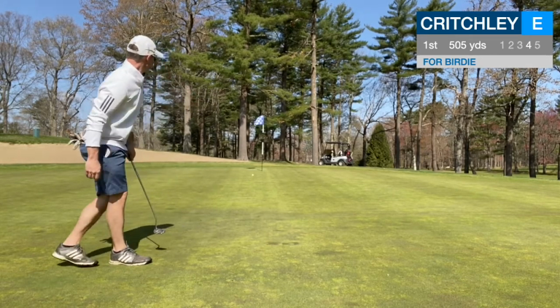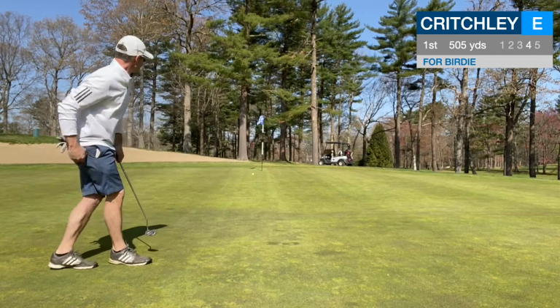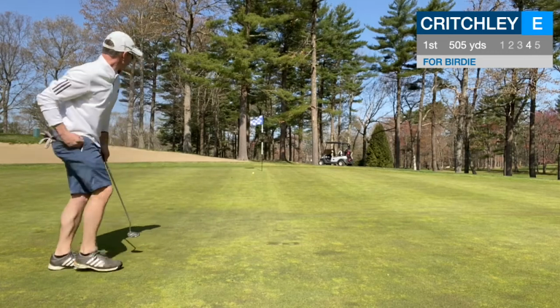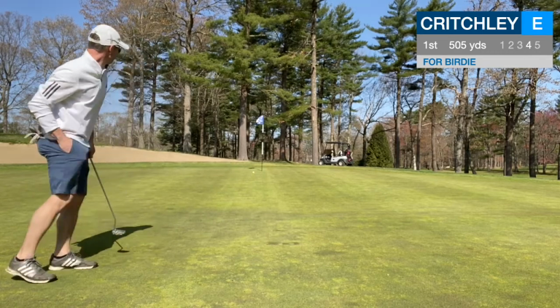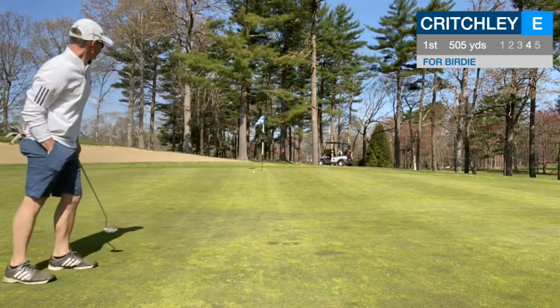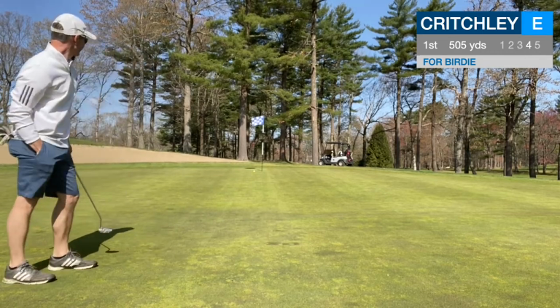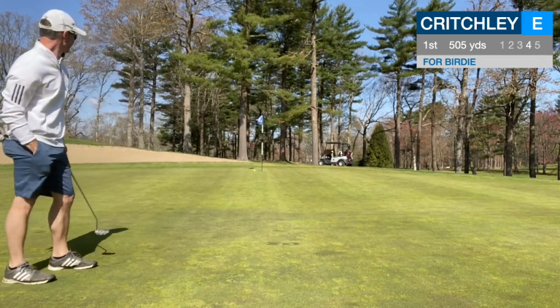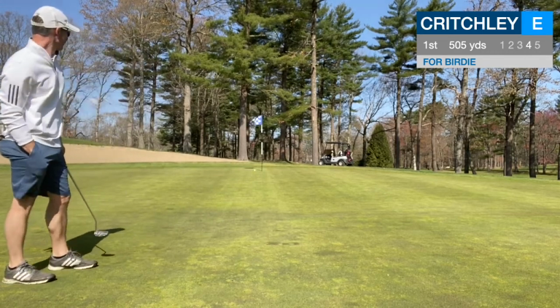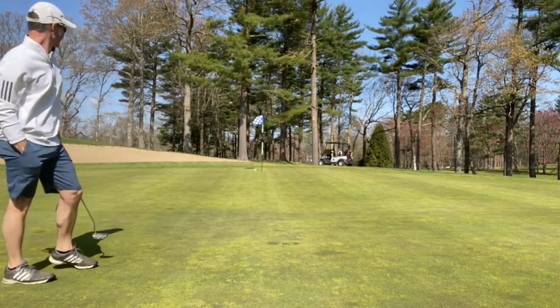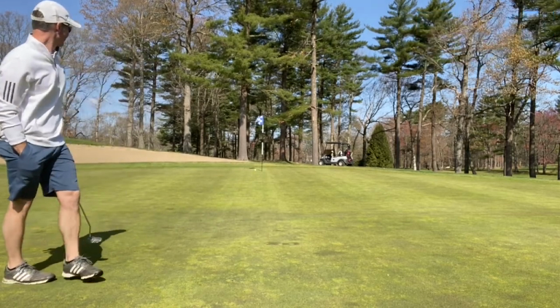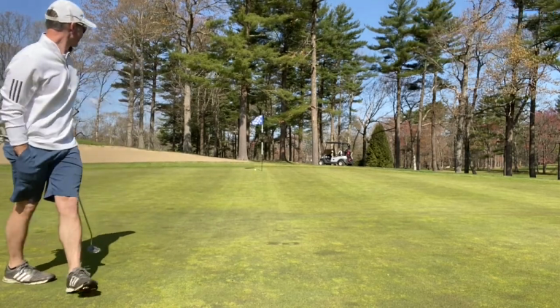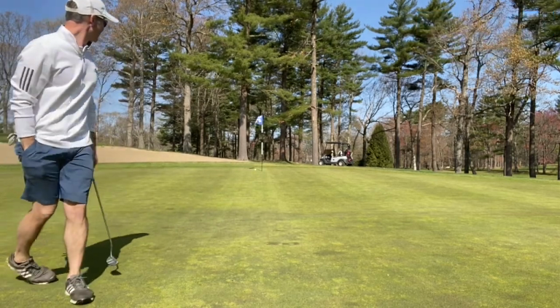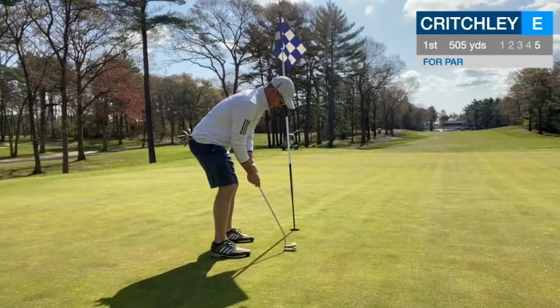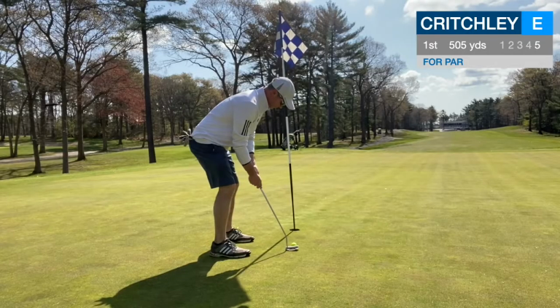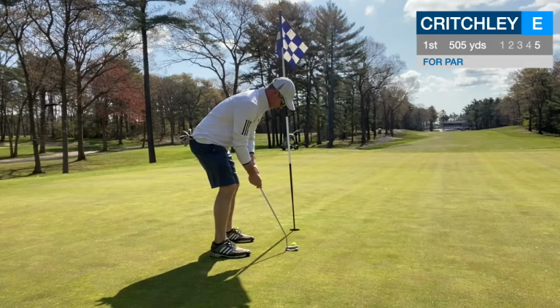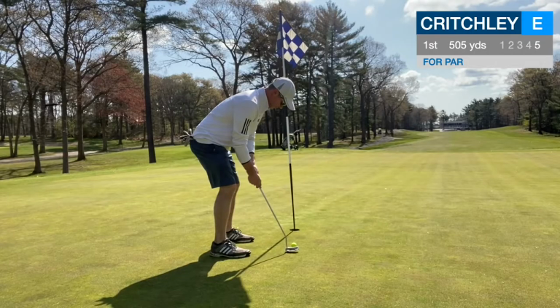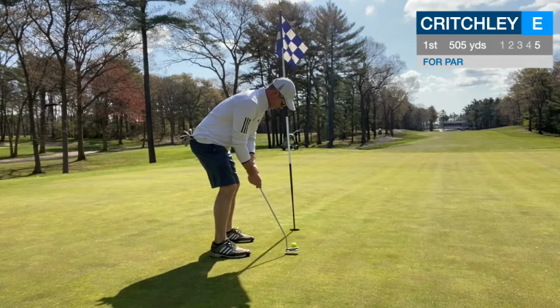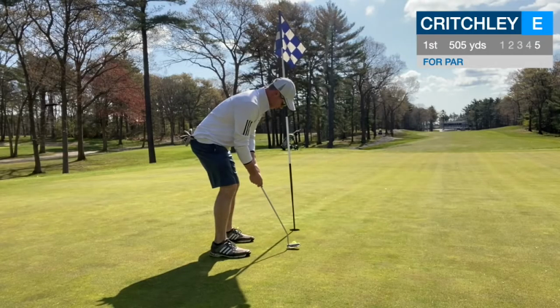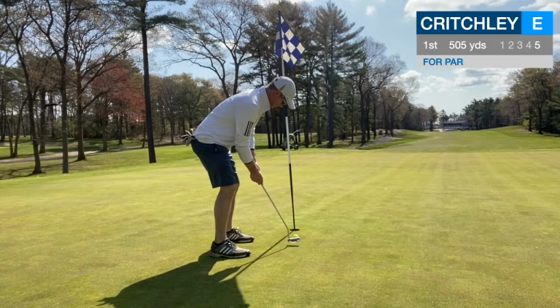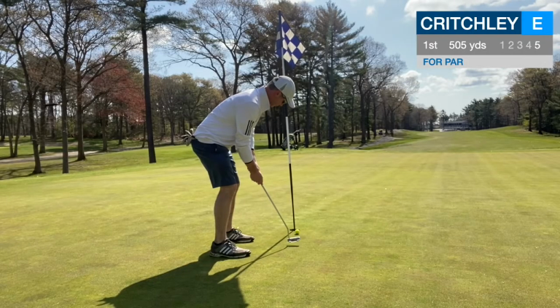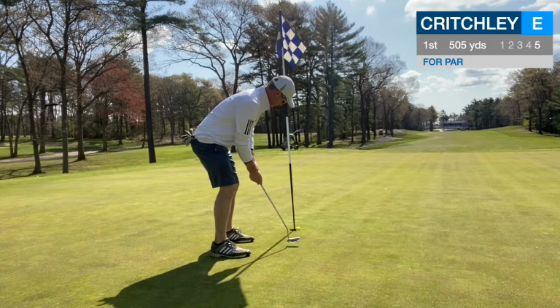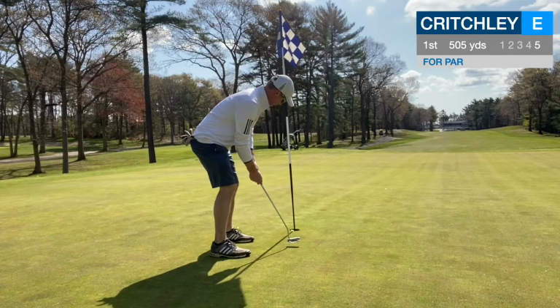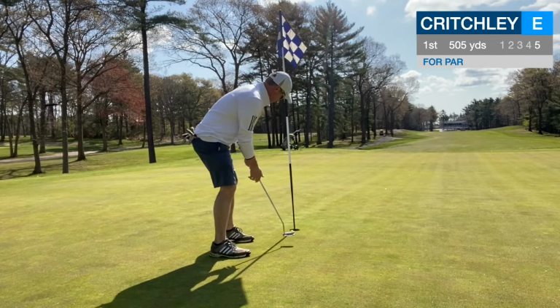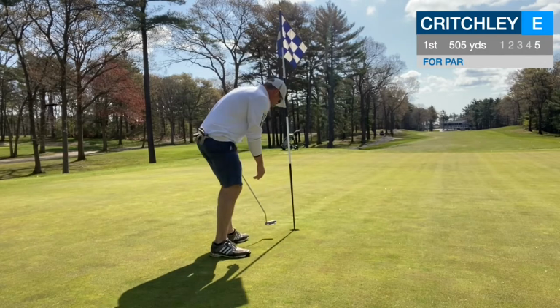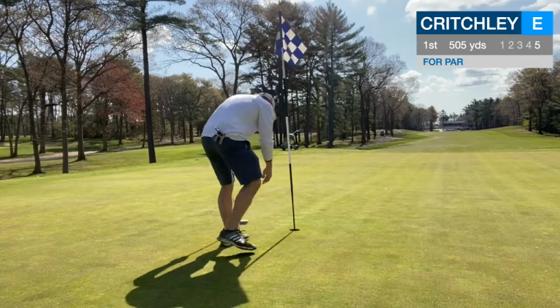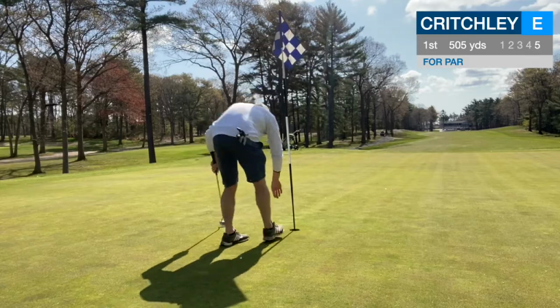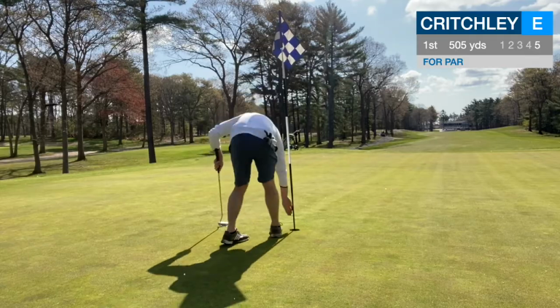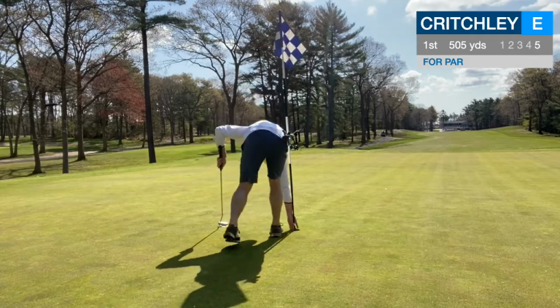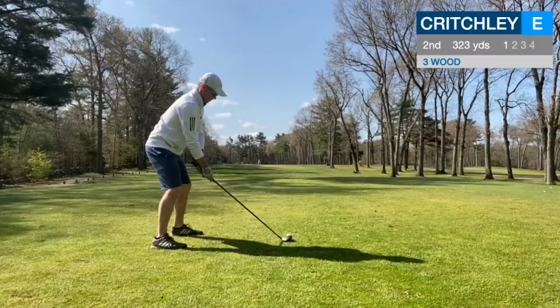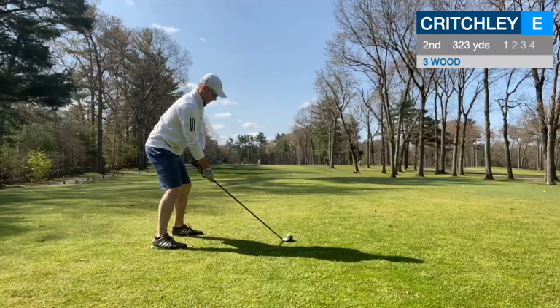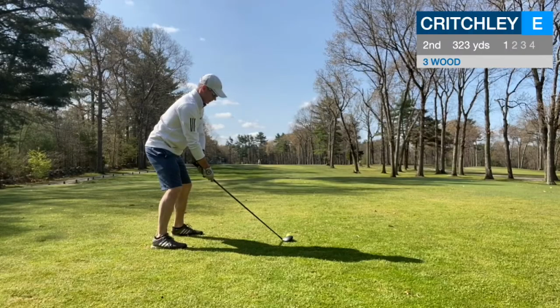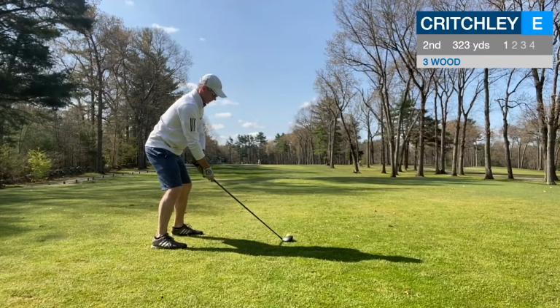And this was a good lag putt, about a foot and a half, maybe two feet past. And I almost missed that putt, but we make a par — so good start.